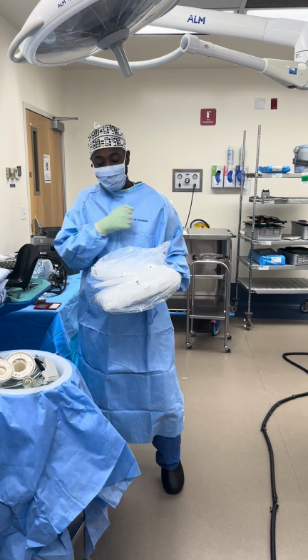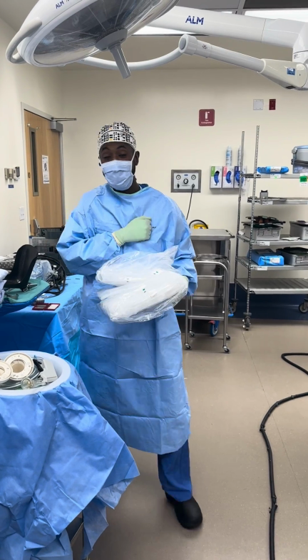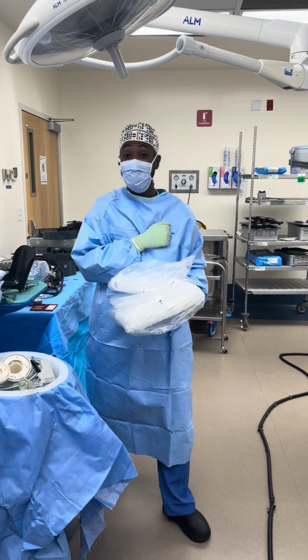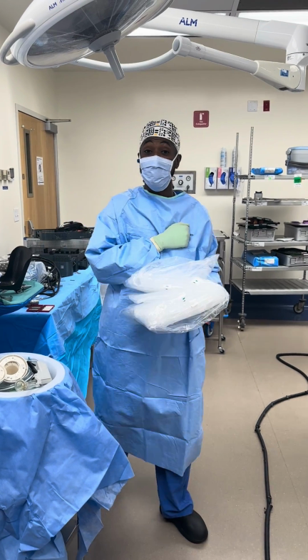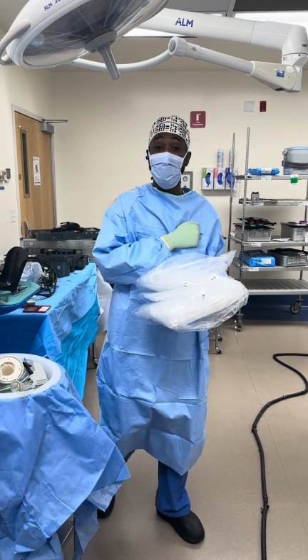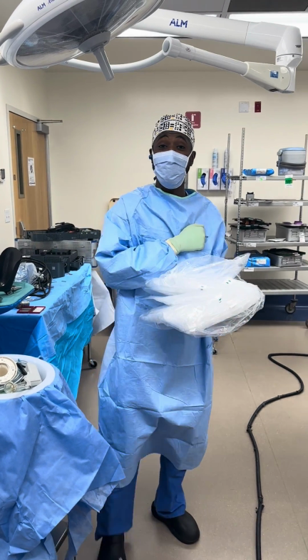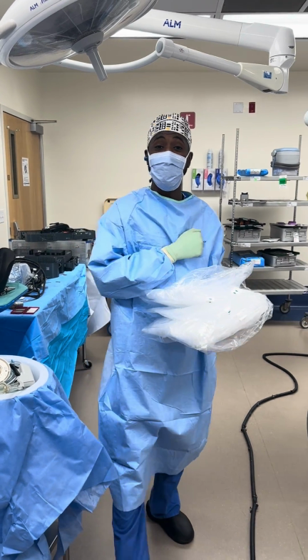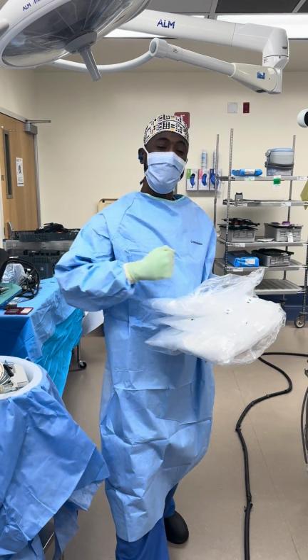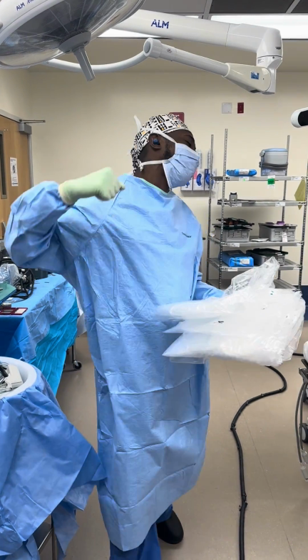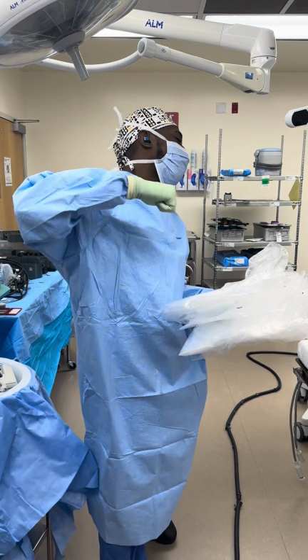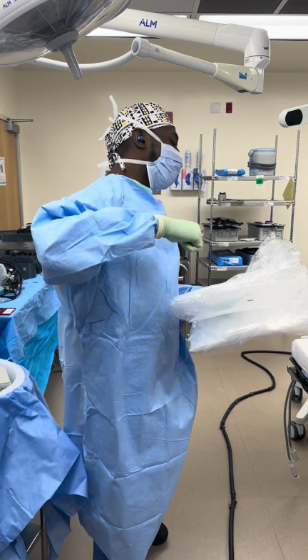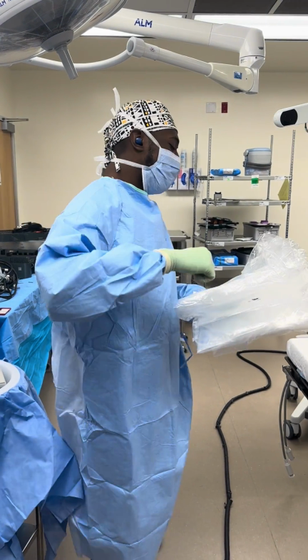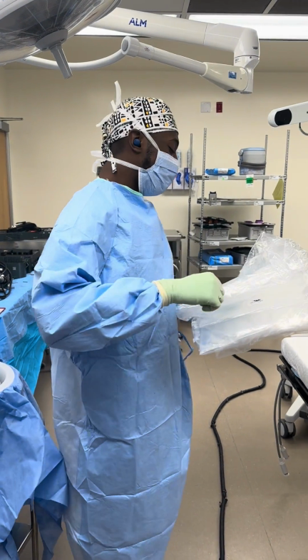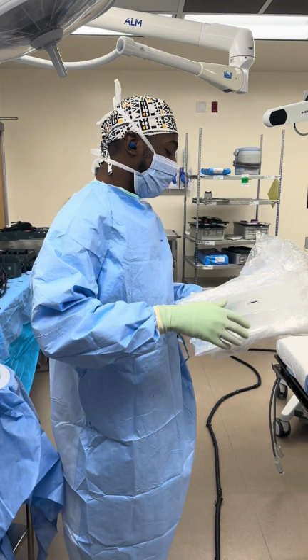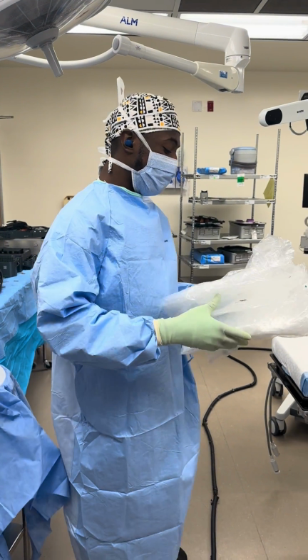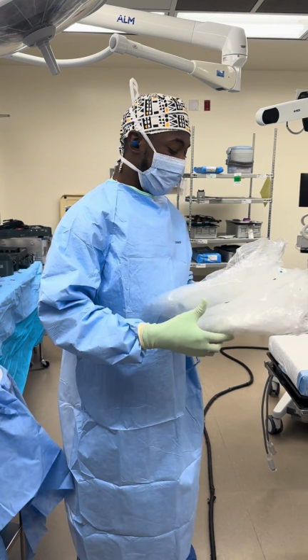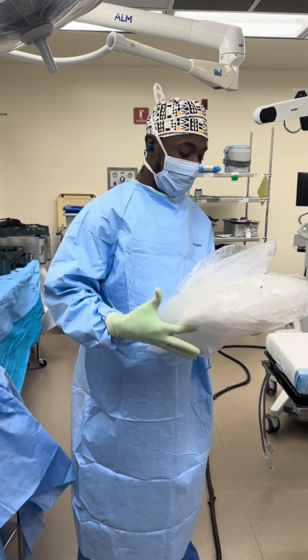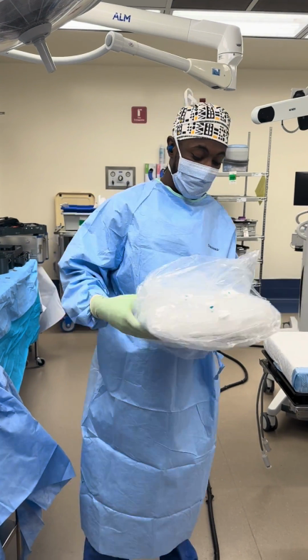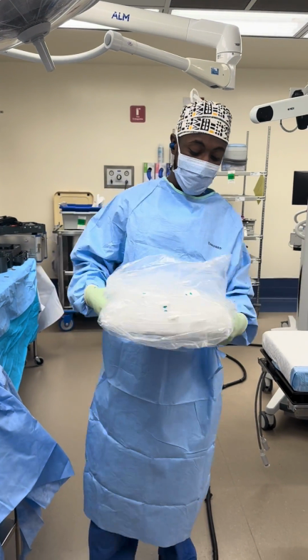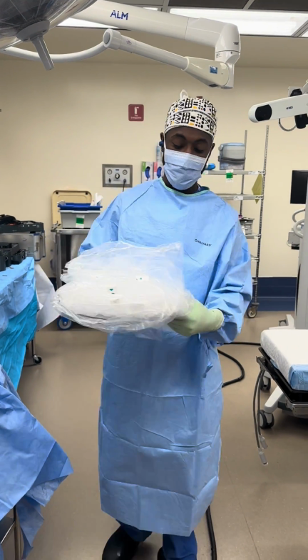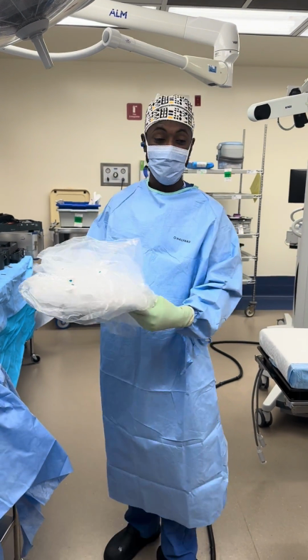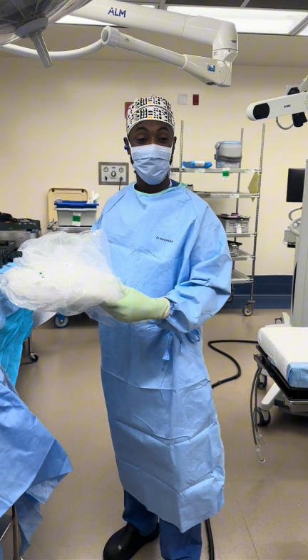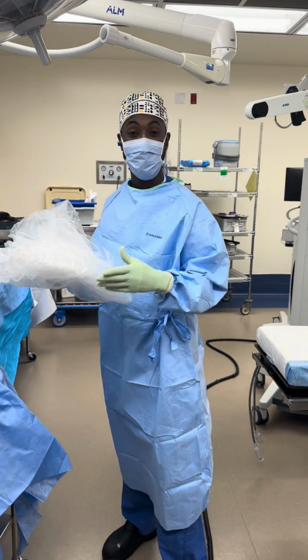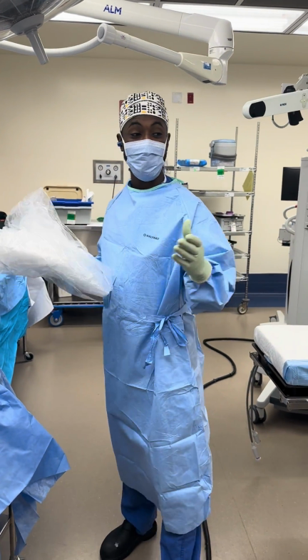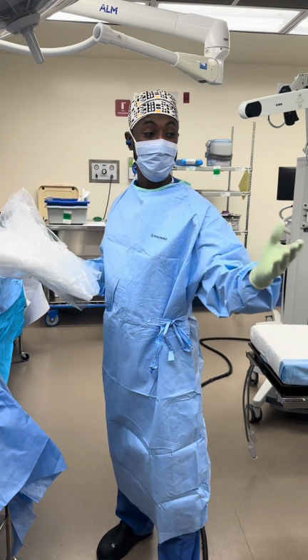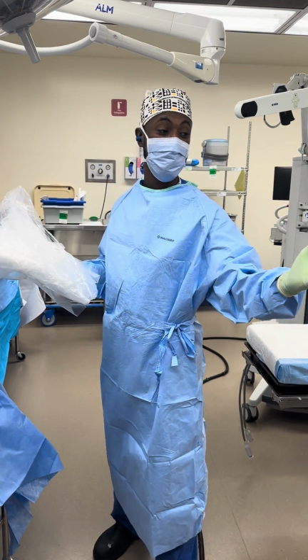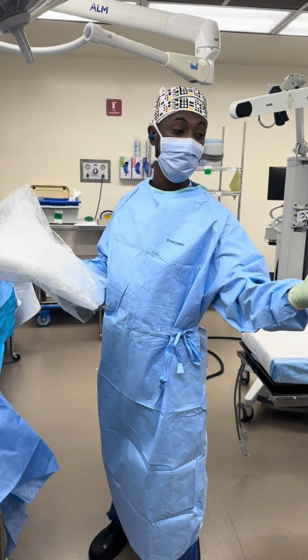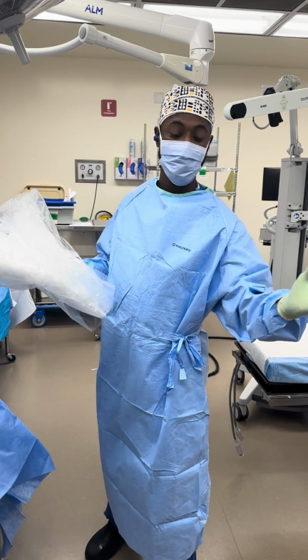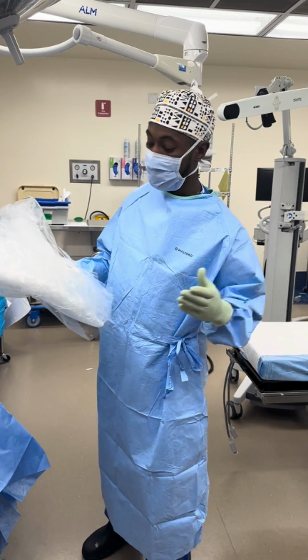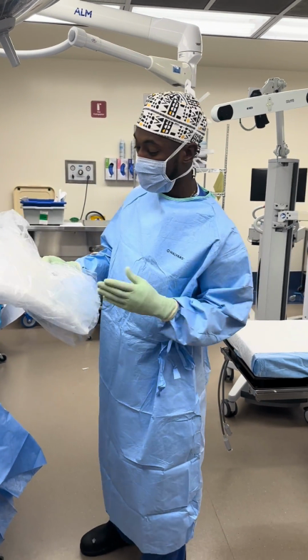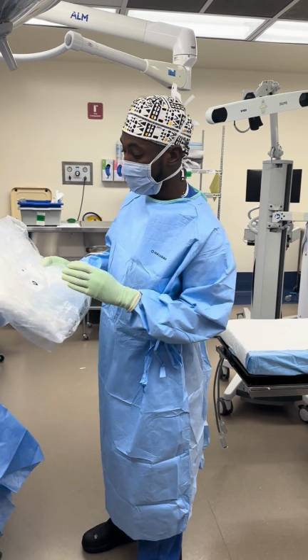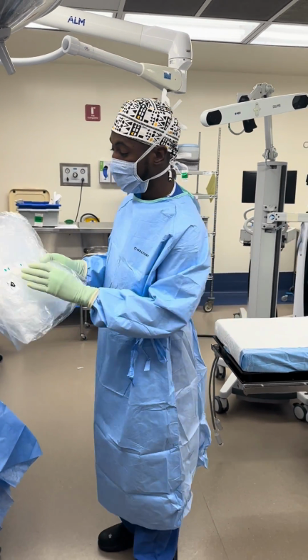It's your boy, Surgical Guru! Today we're going to show you how to register the Mako robot.